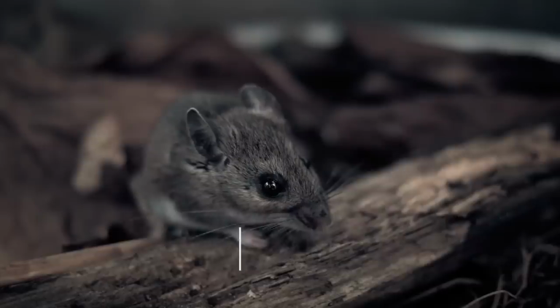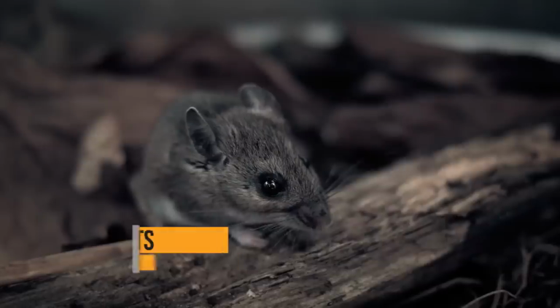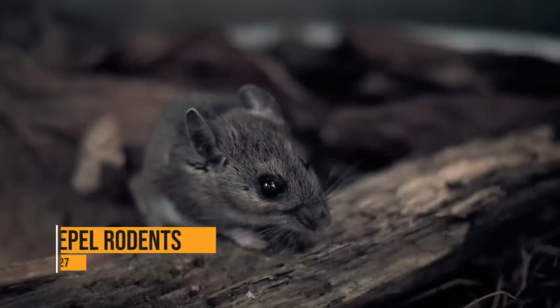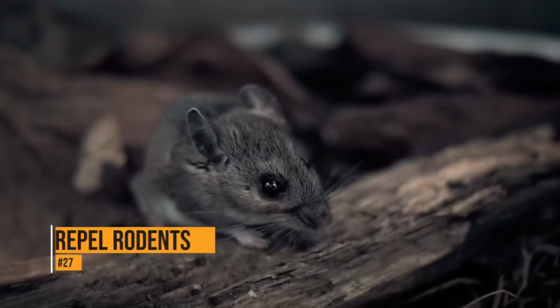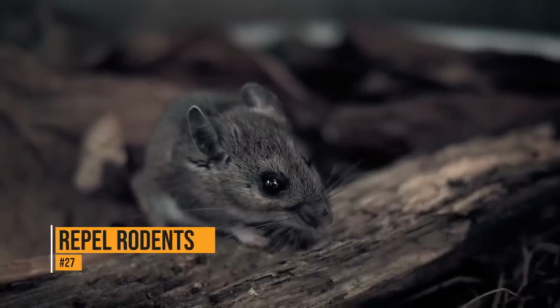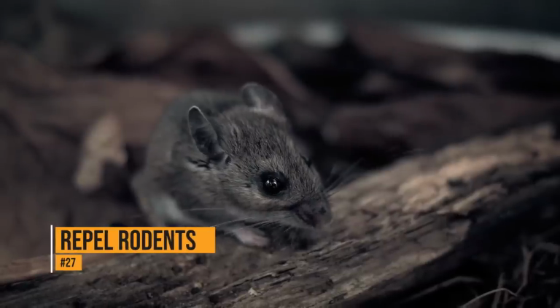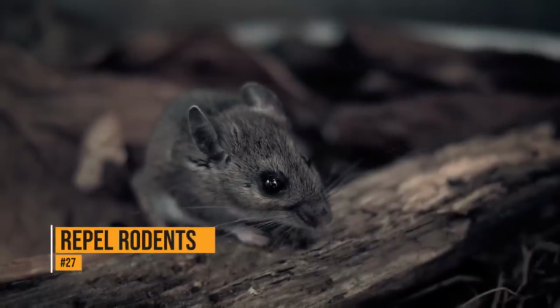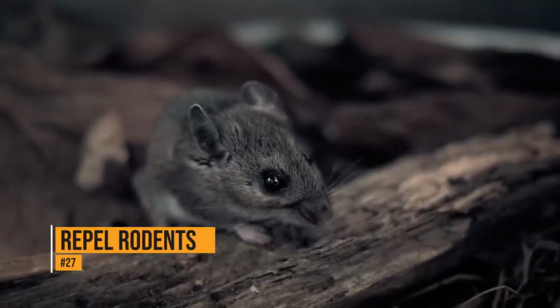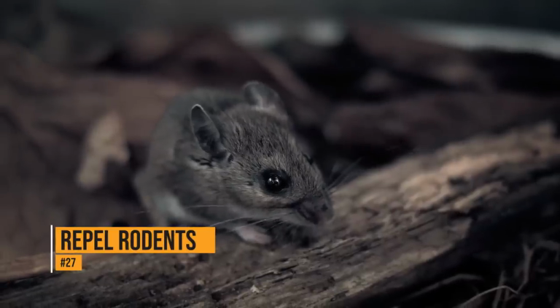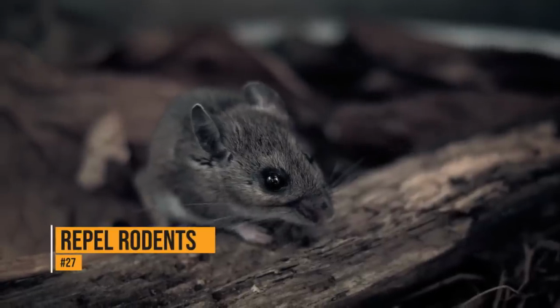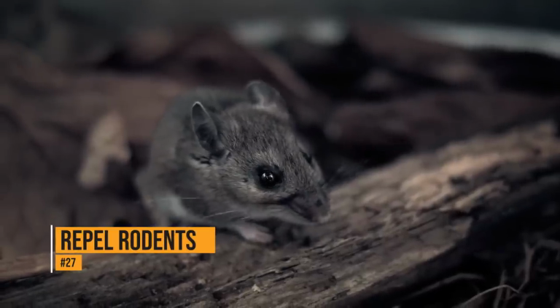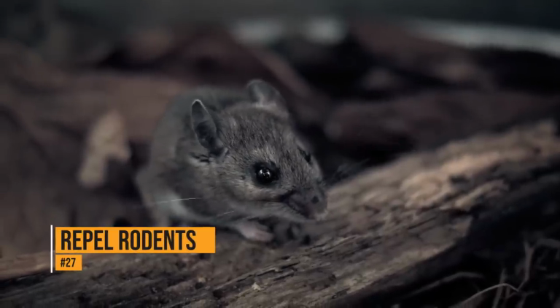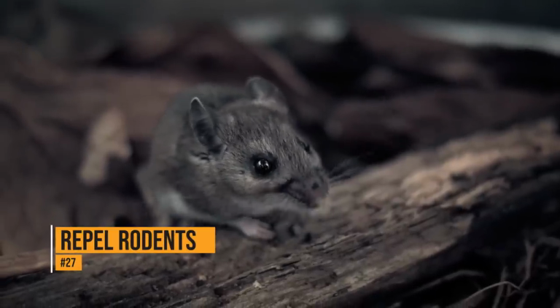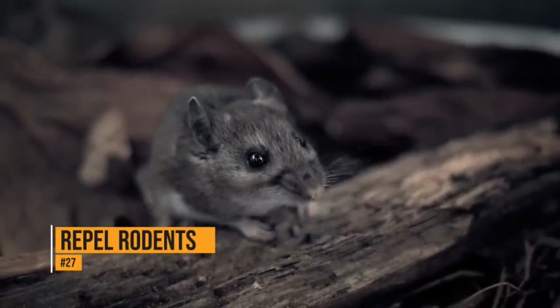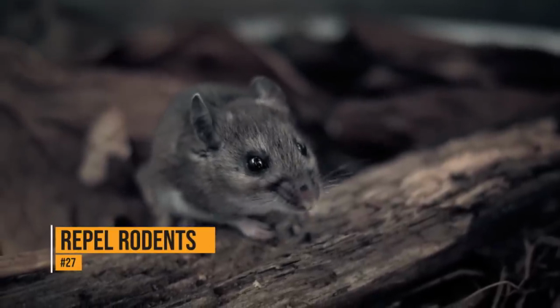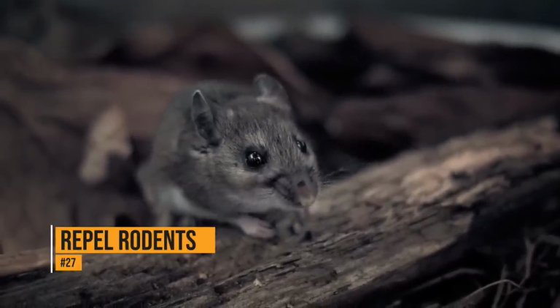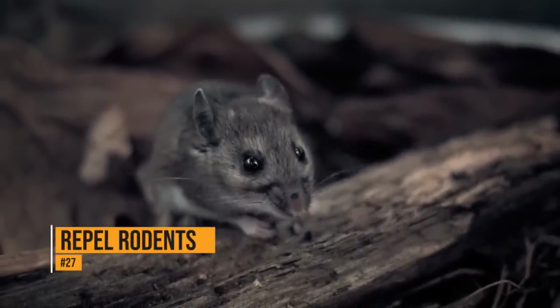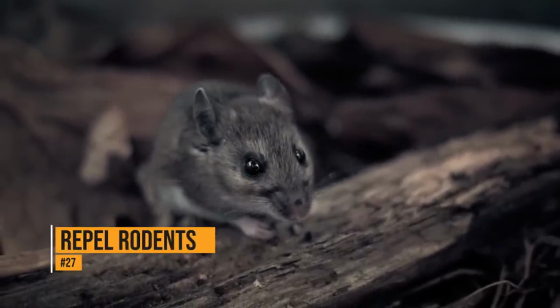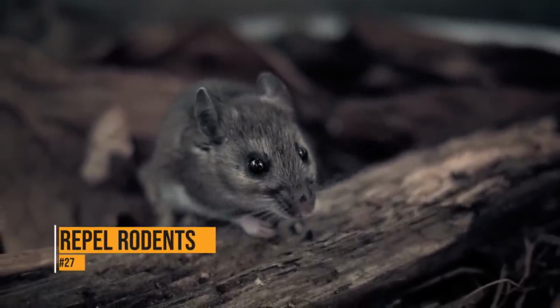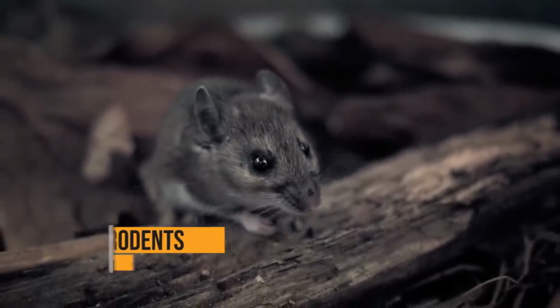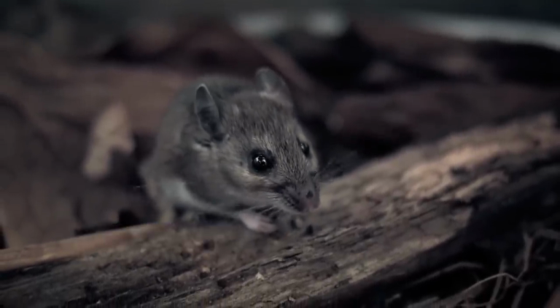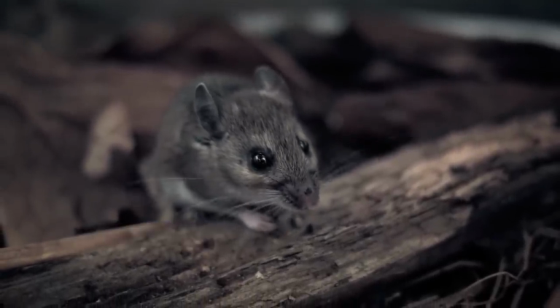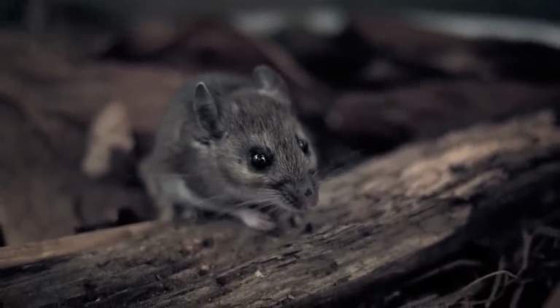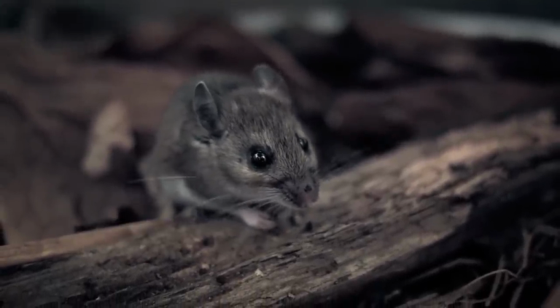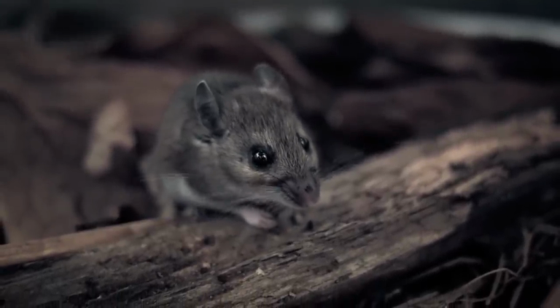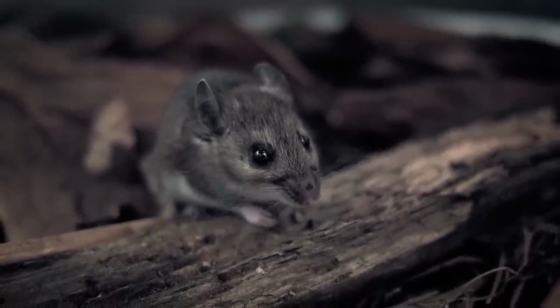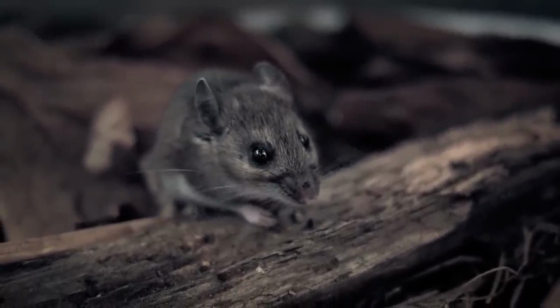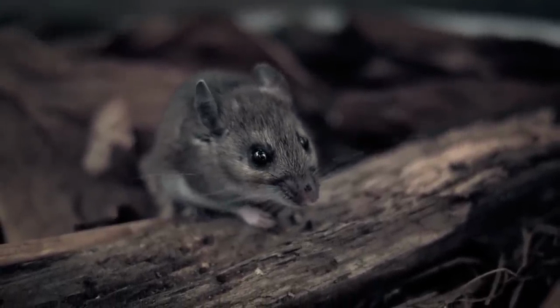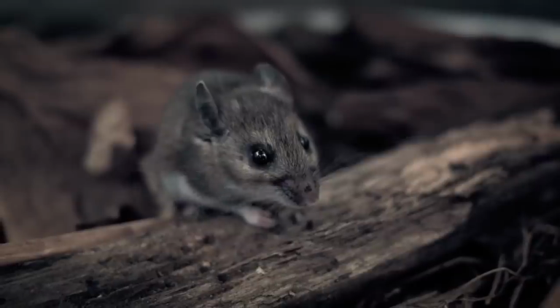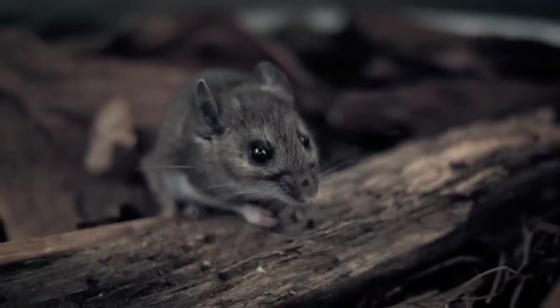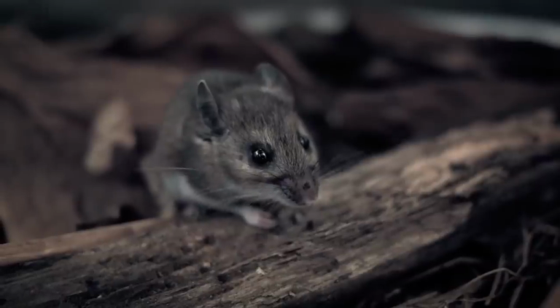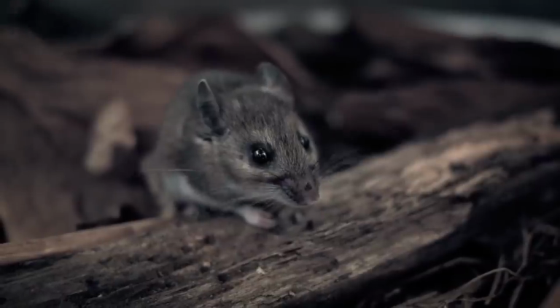If you're finding mouse droppings in your cabinets, place a few dryer sheets in there. The smell will keep the rodents away, protecting the food in your cupboard.